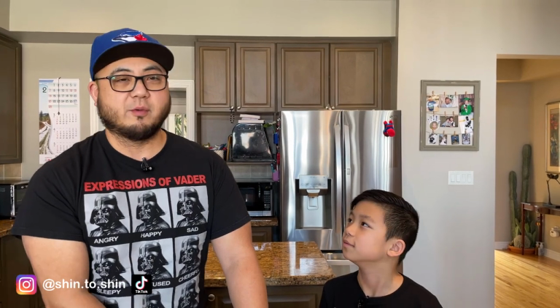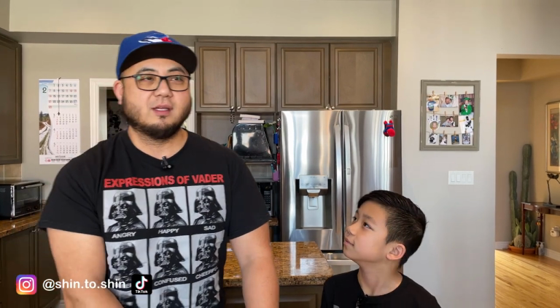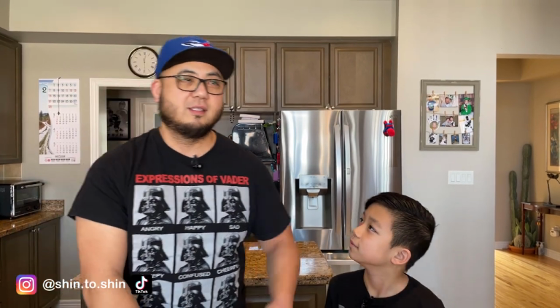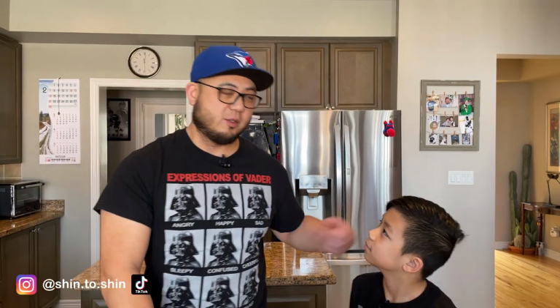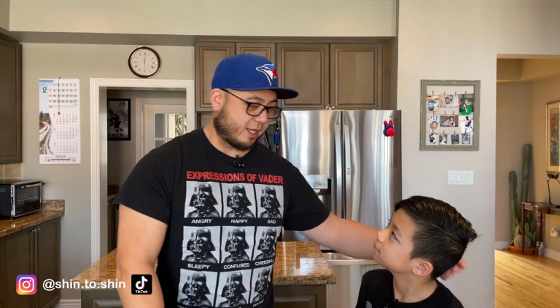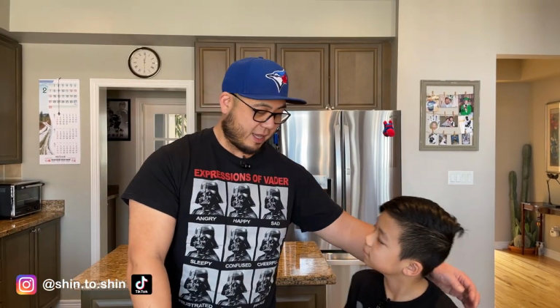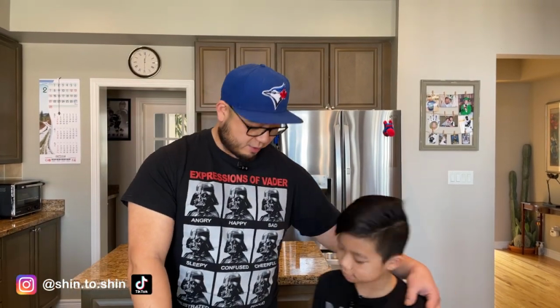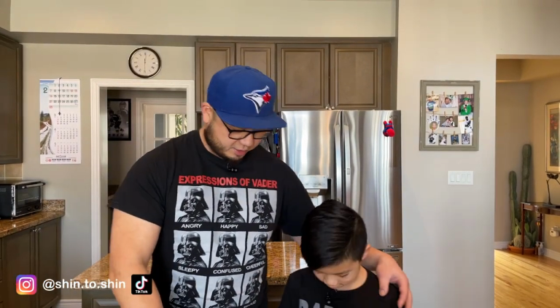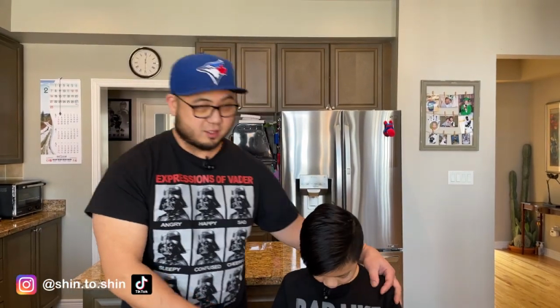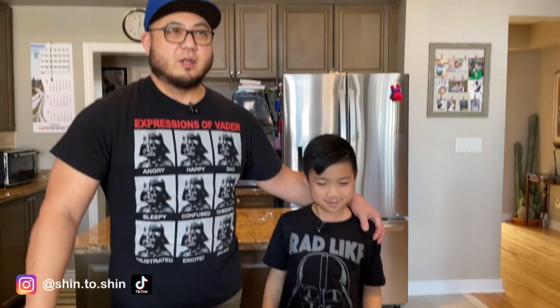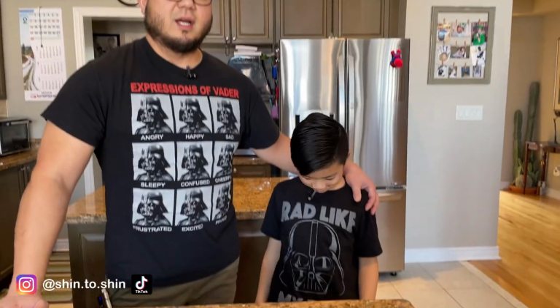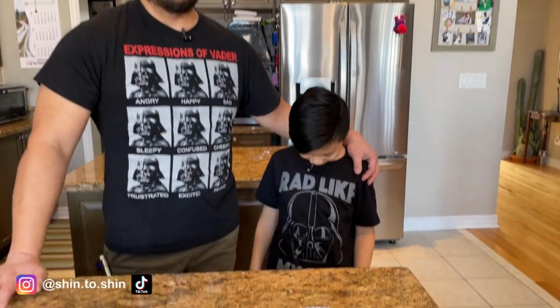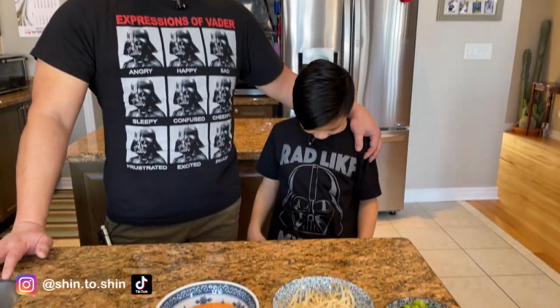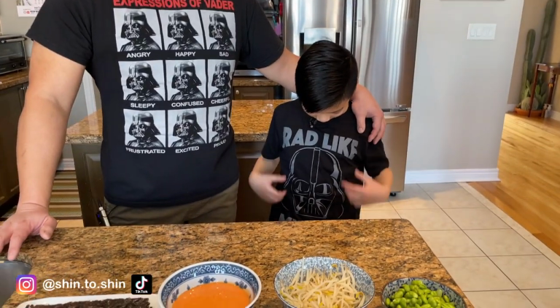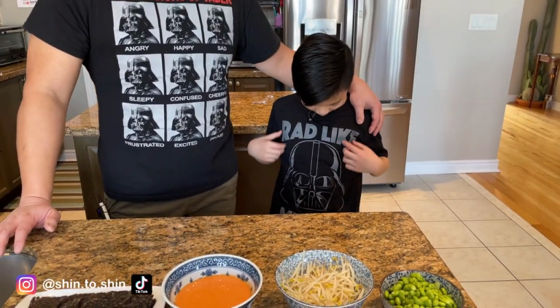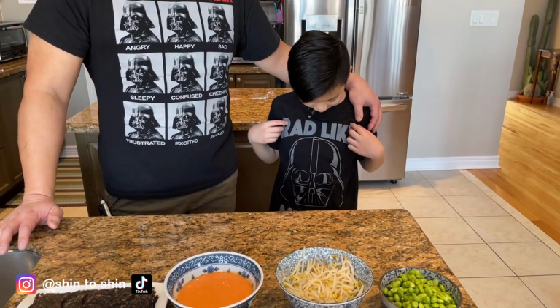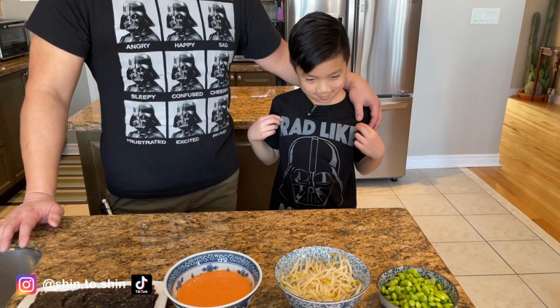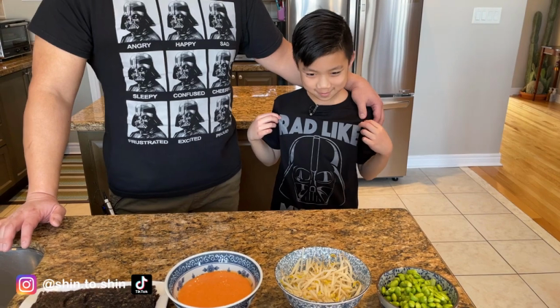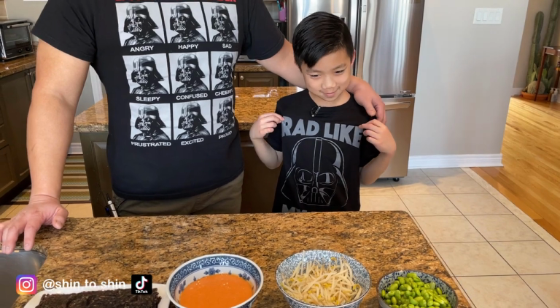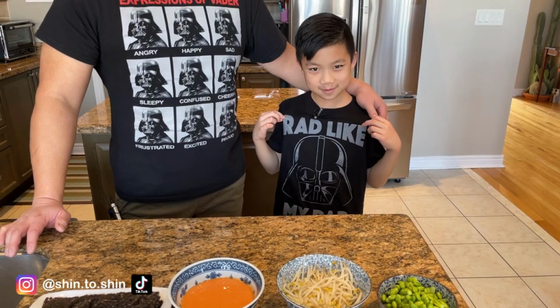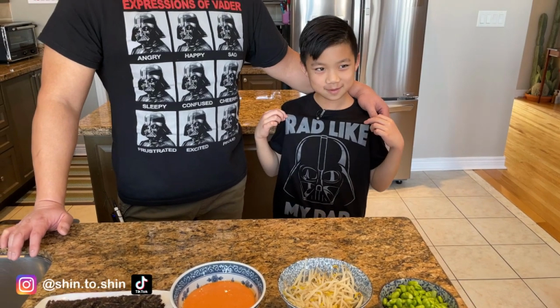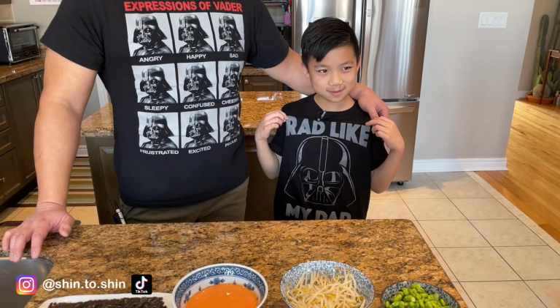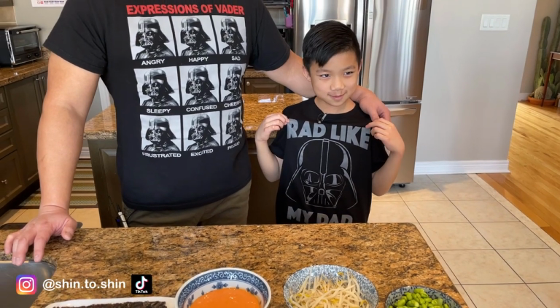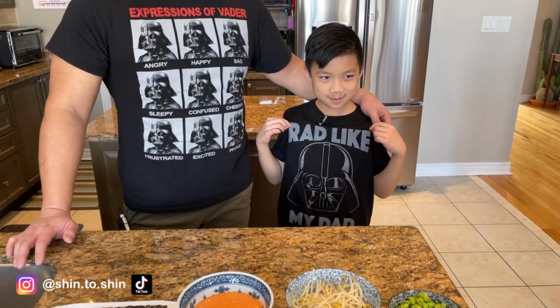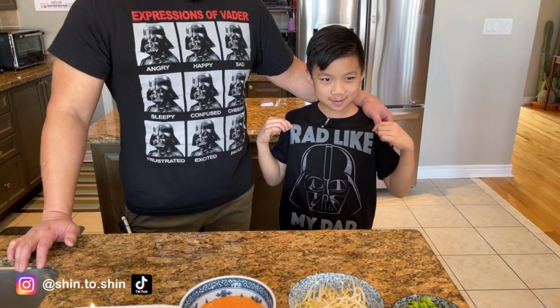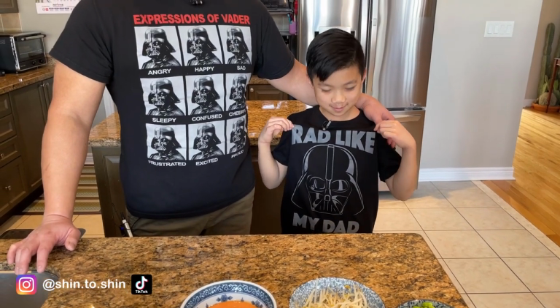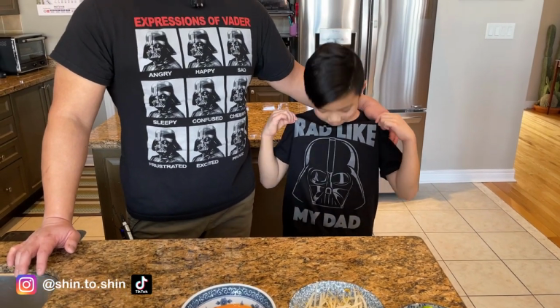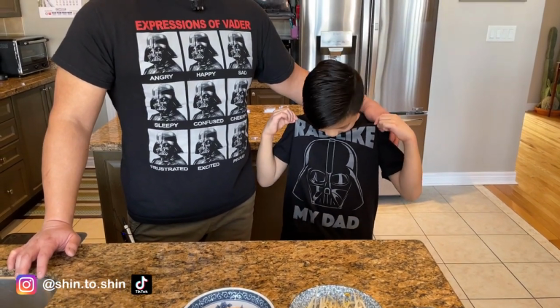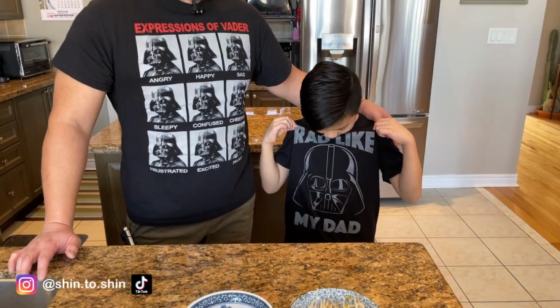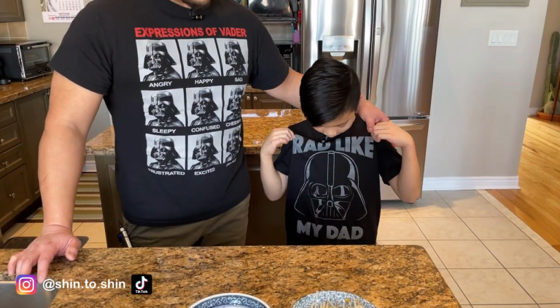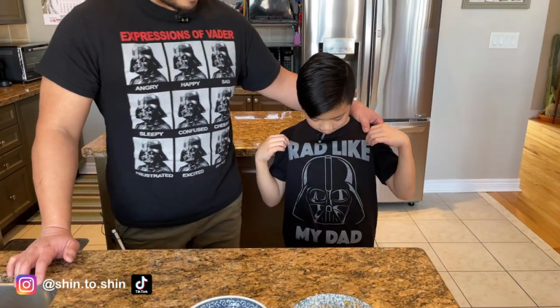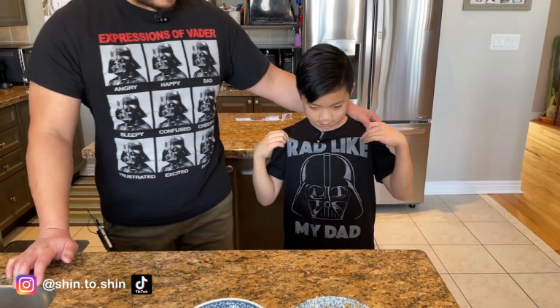By the way, do you like our t-shirts? We have a Star Wars theme going on today — a little bit of Darth Vader action.